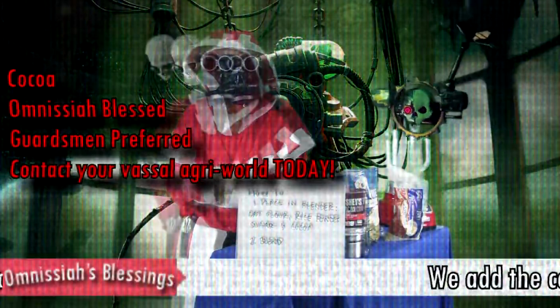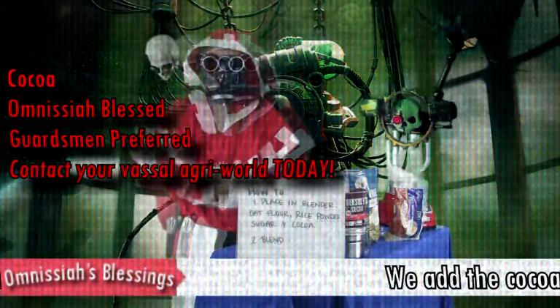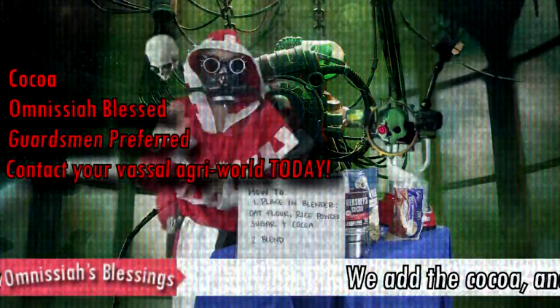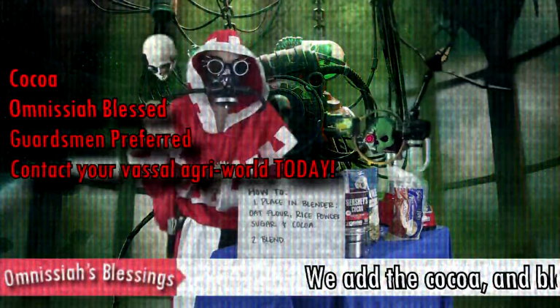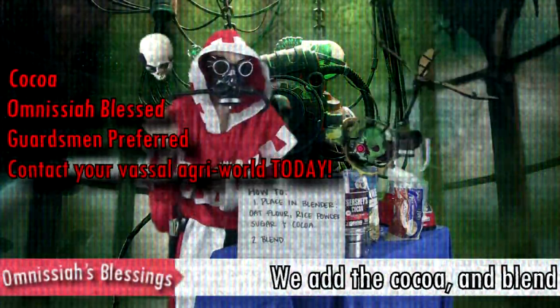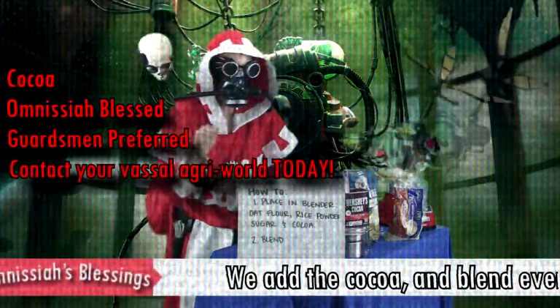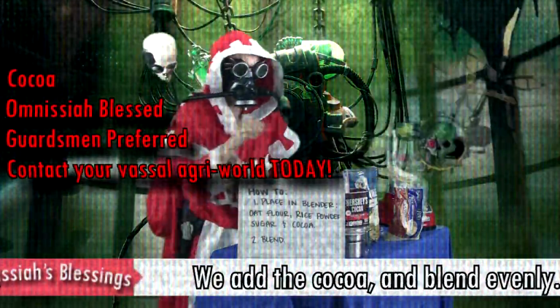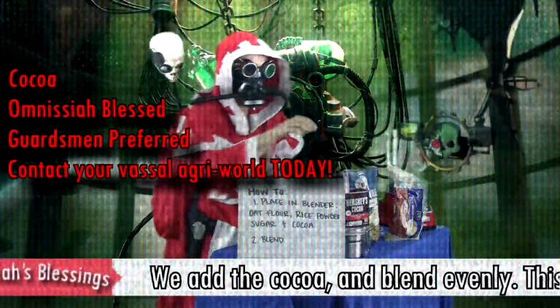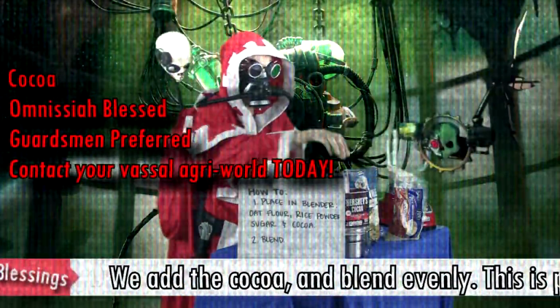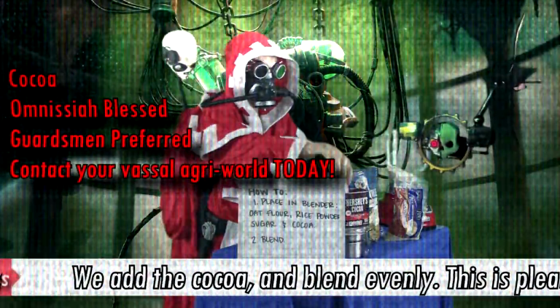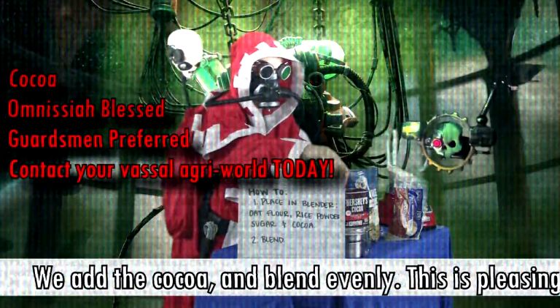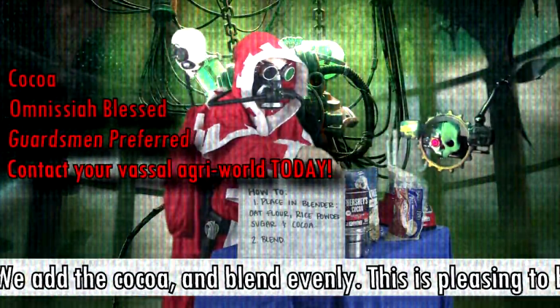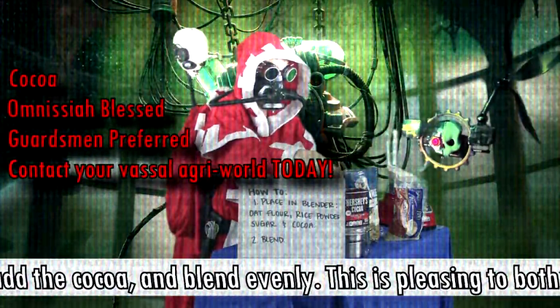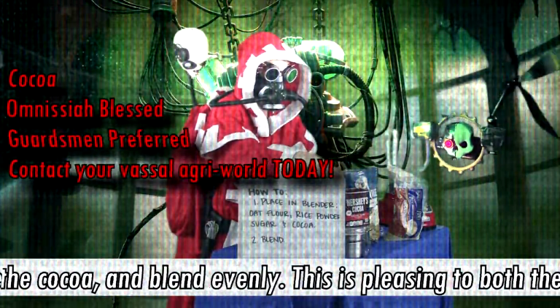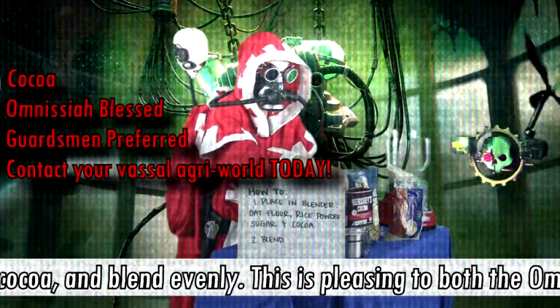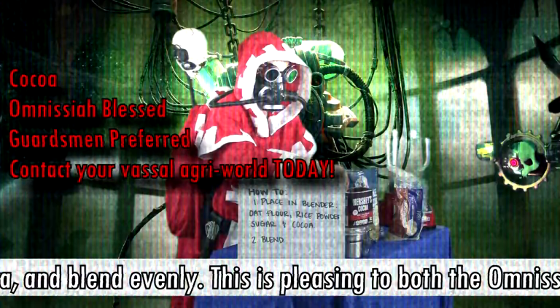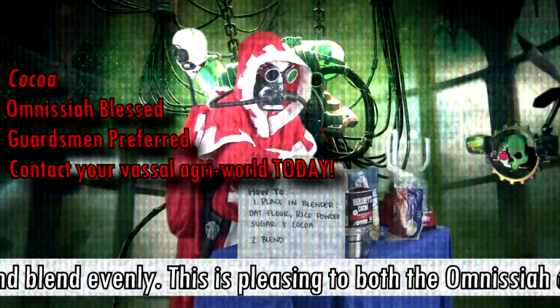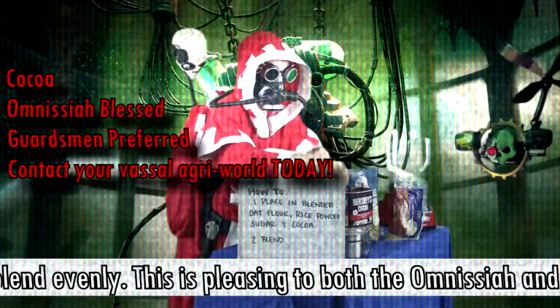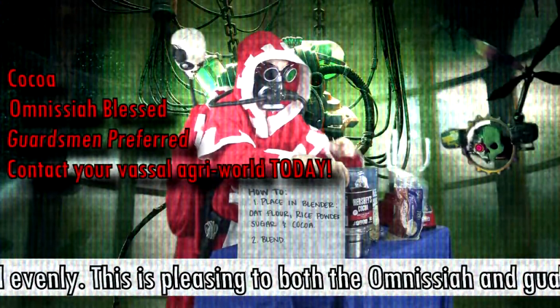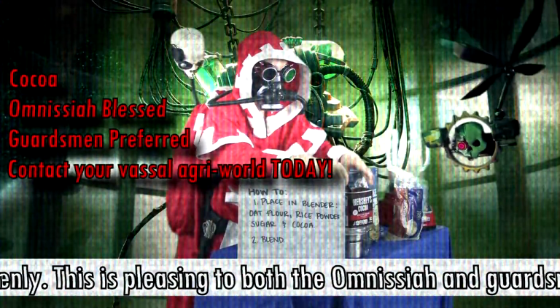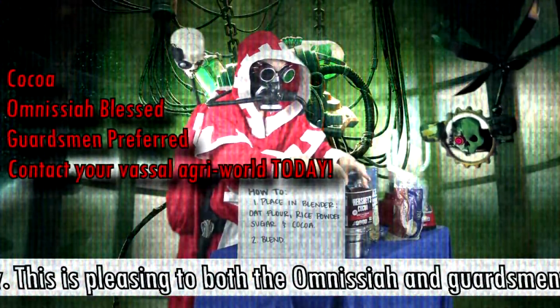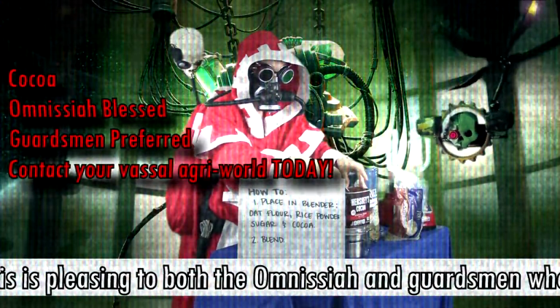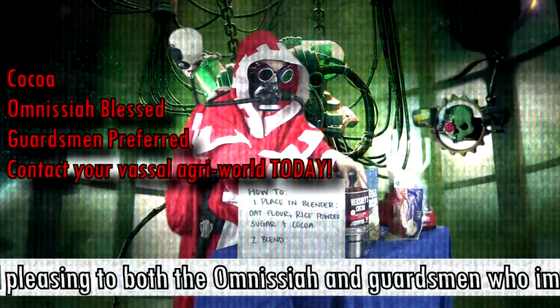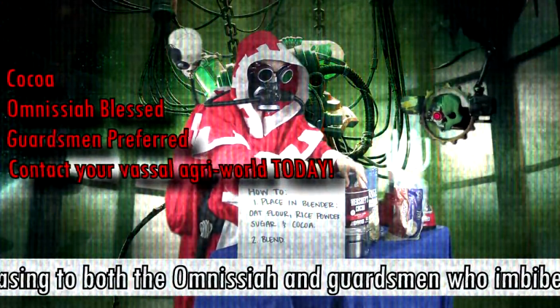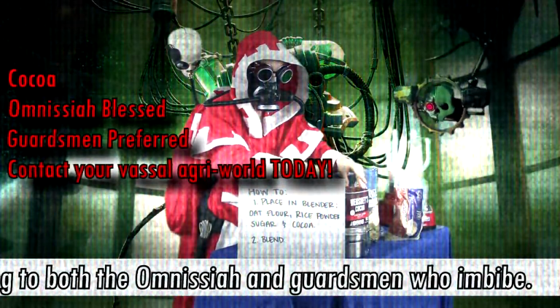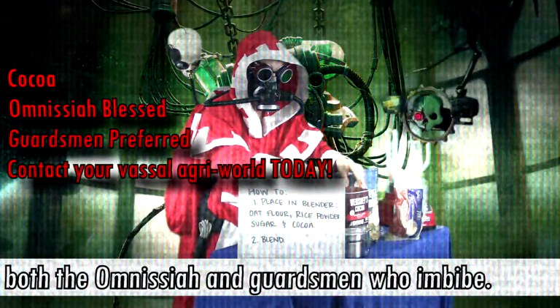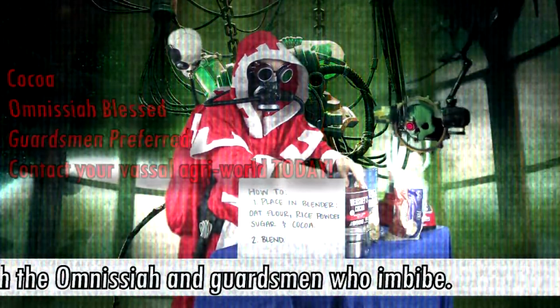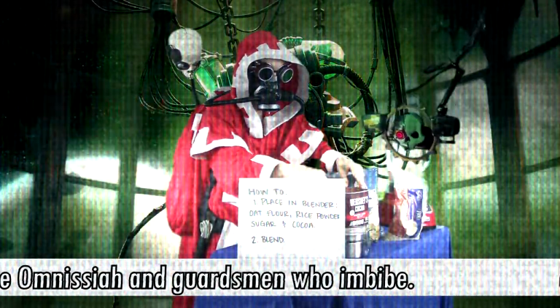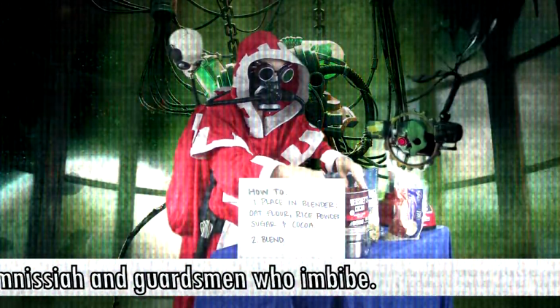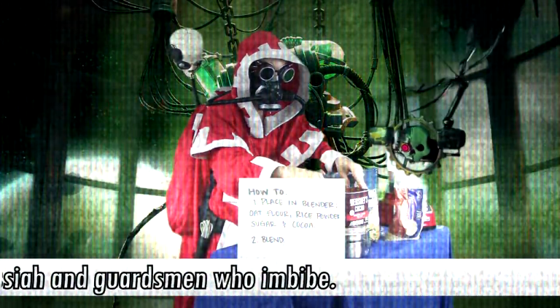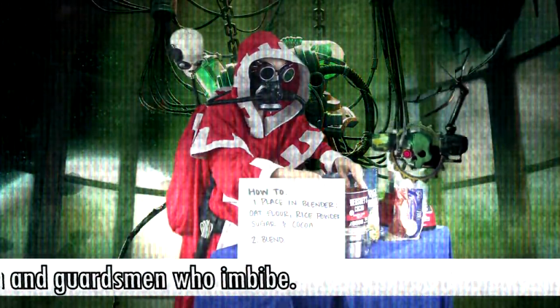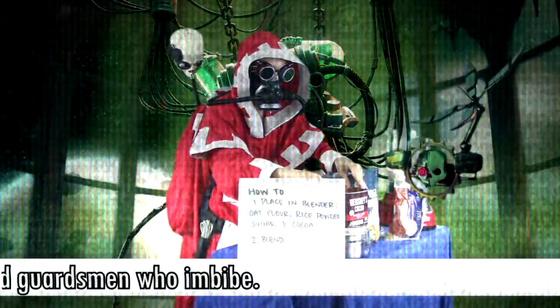We add the cocoa and blend evenly. This is pleasing to both the Omnissiah and Guardsmen who embark.